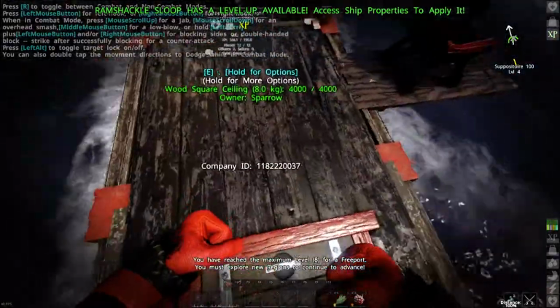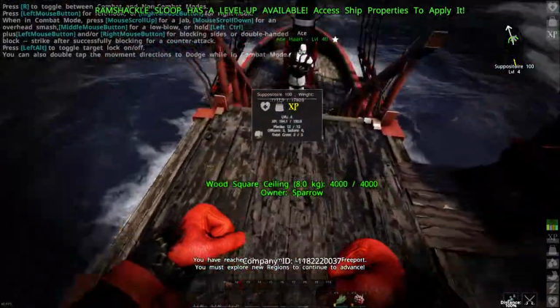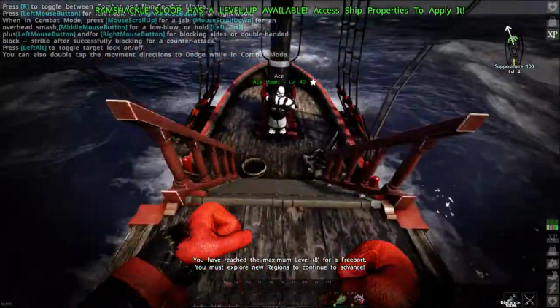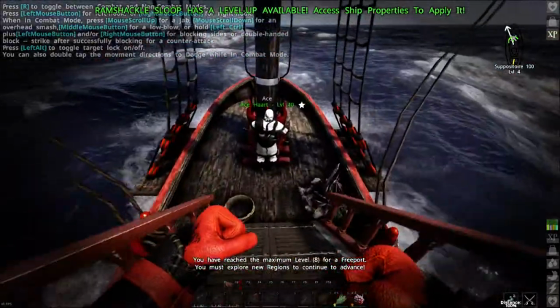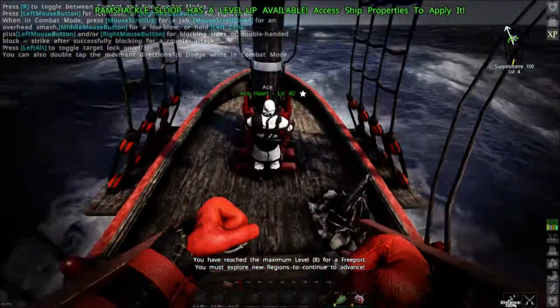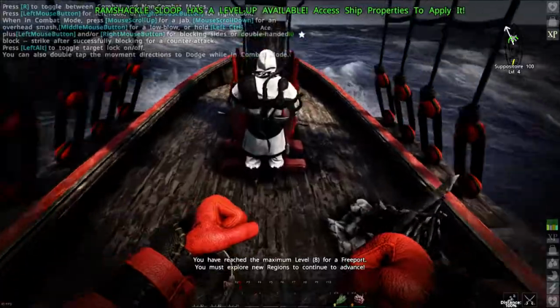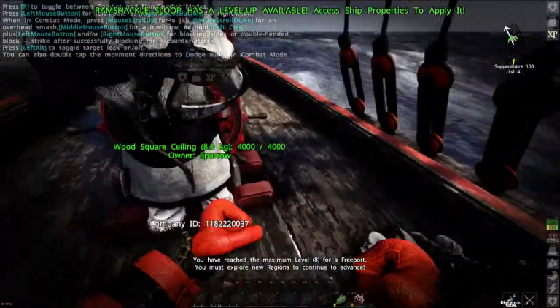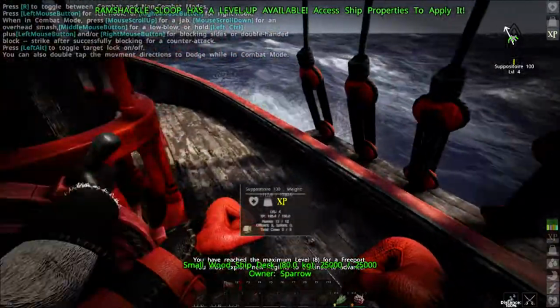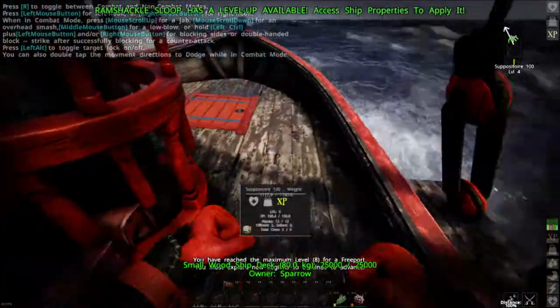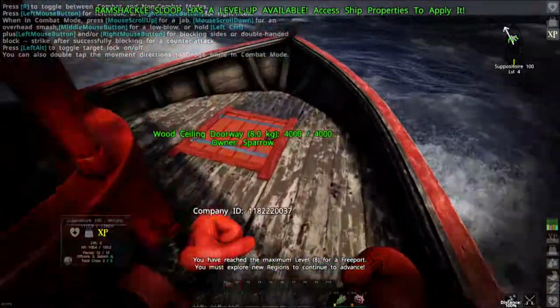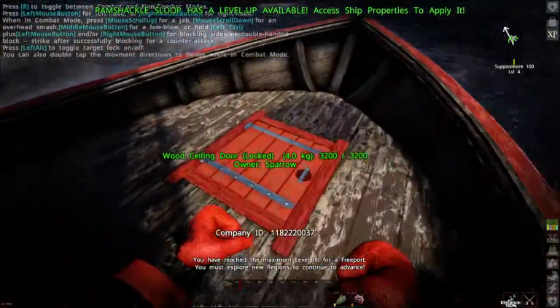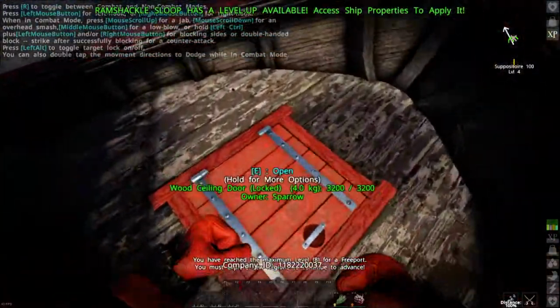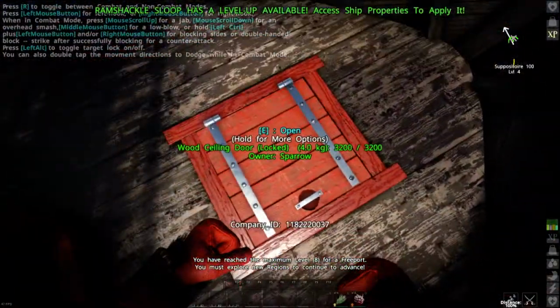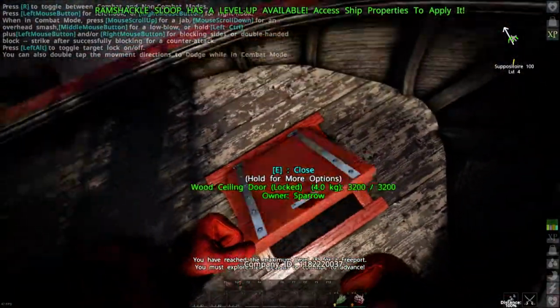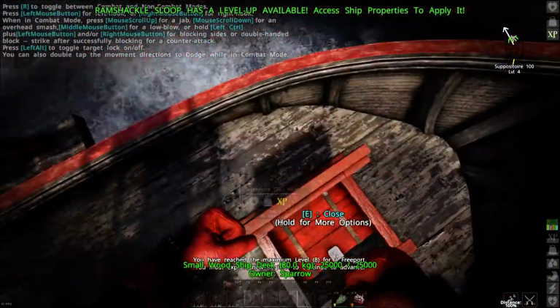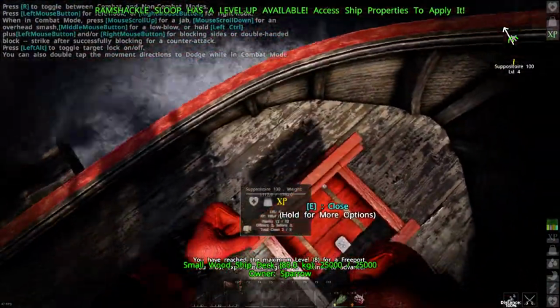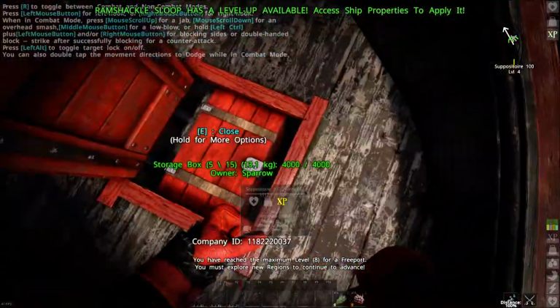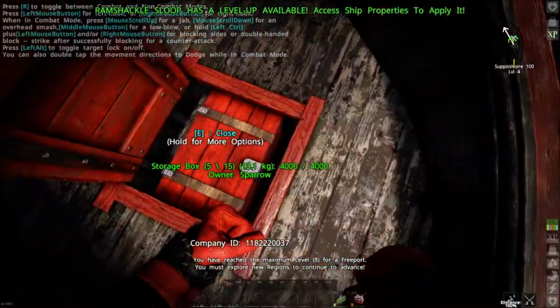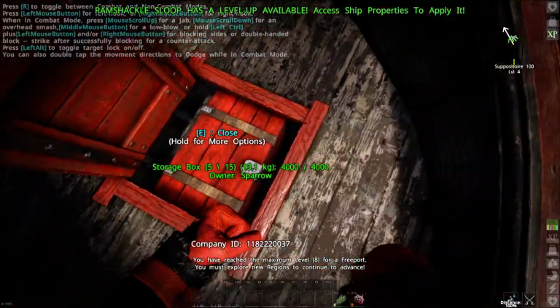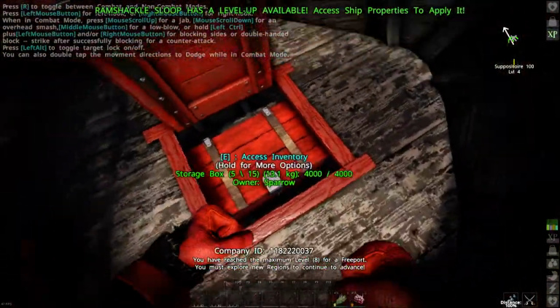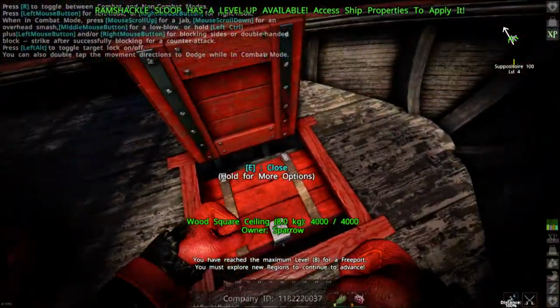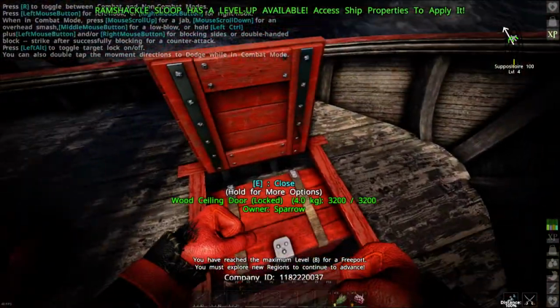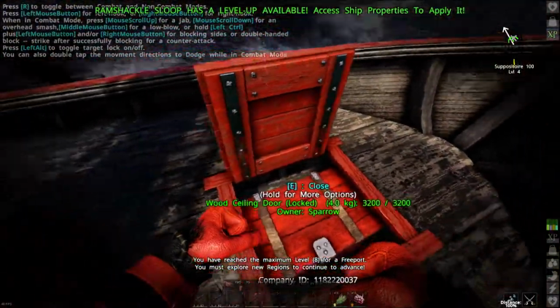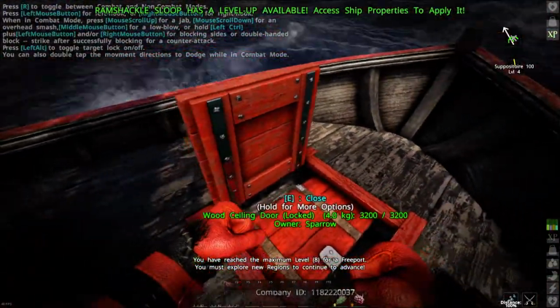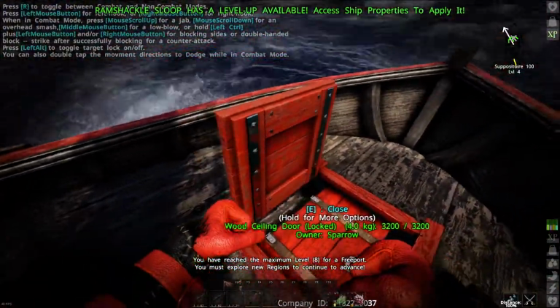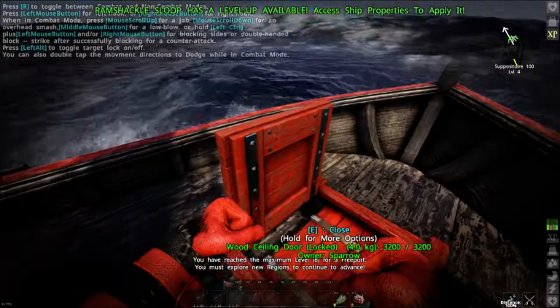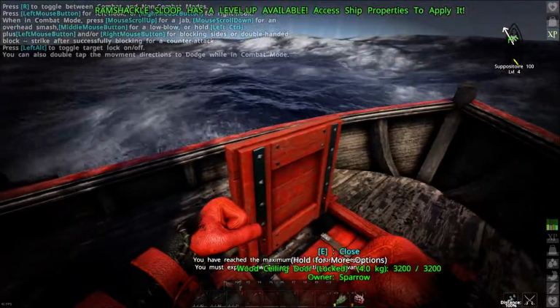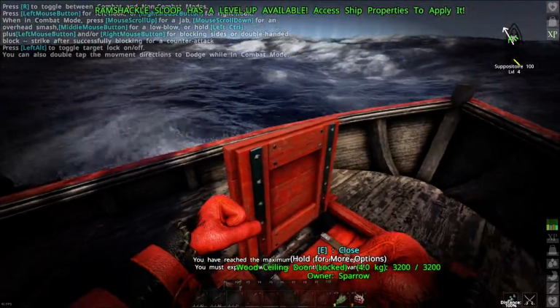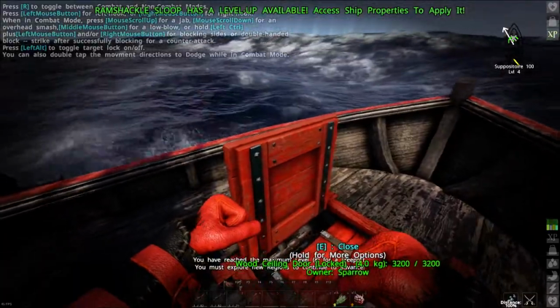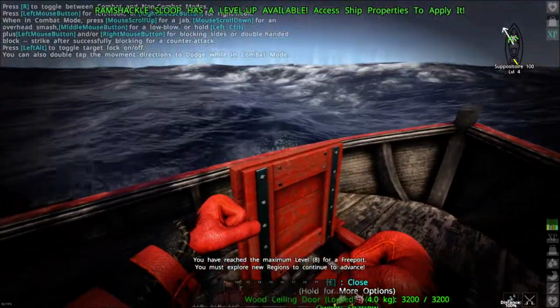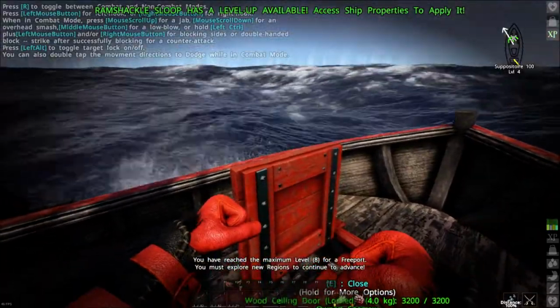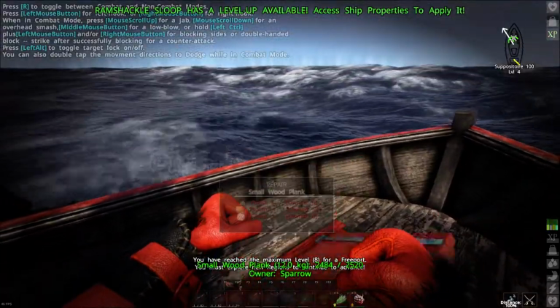On the front I have another hatch which leads to a small storage box. This is mainly for food and tools and stuff.